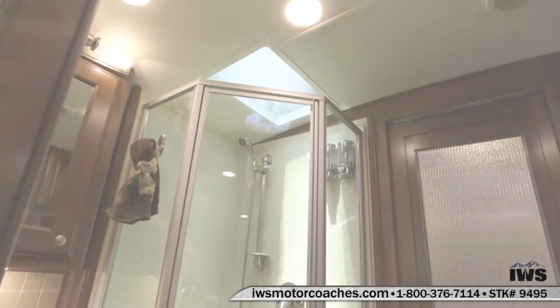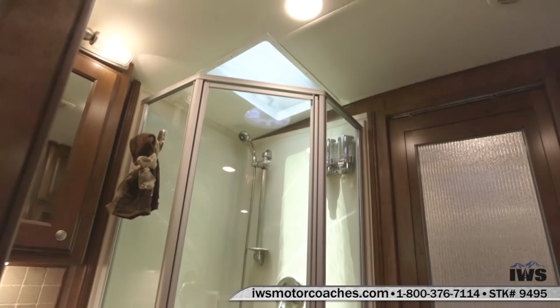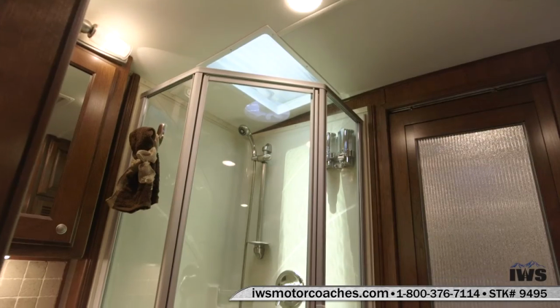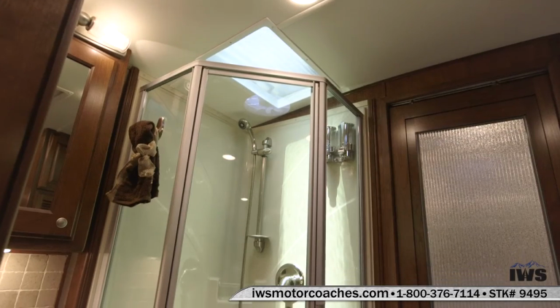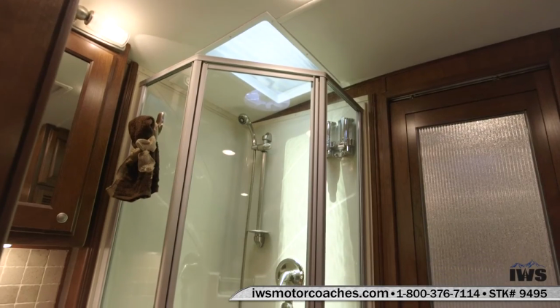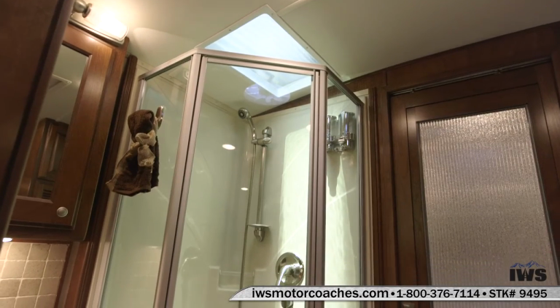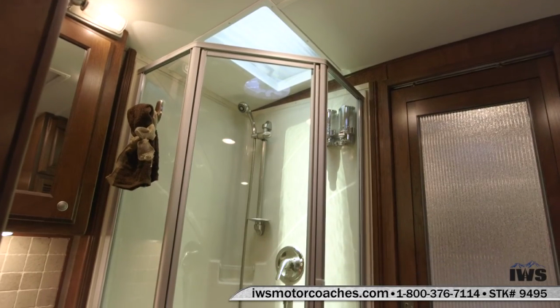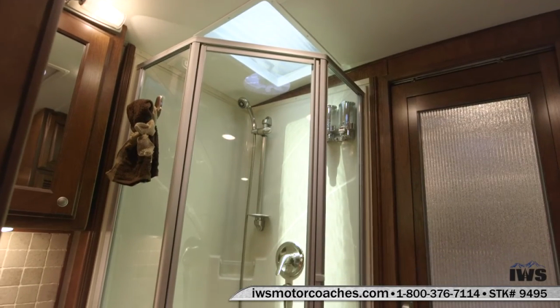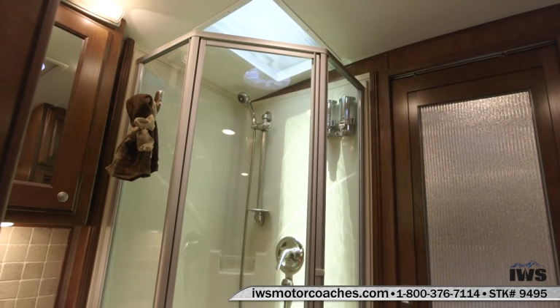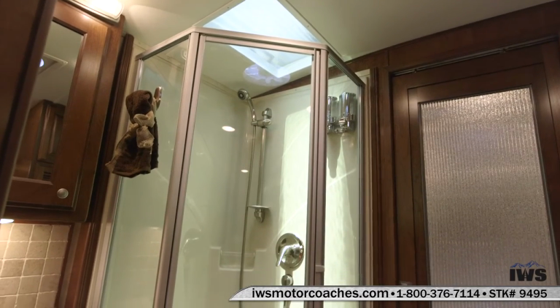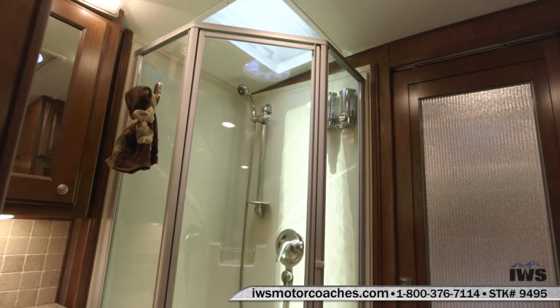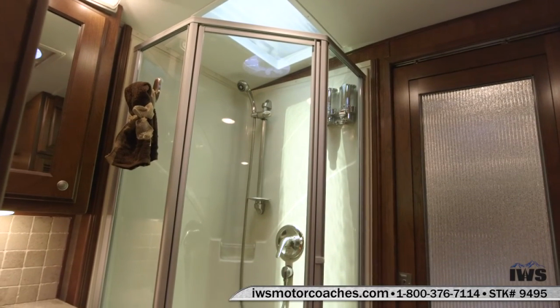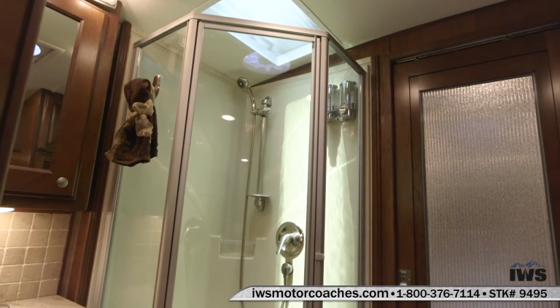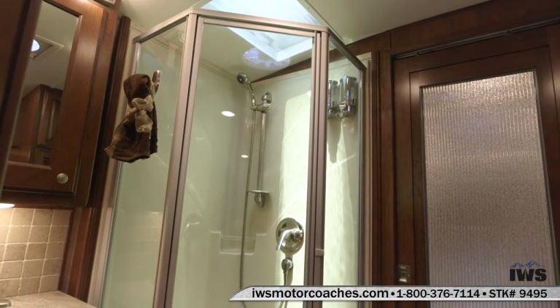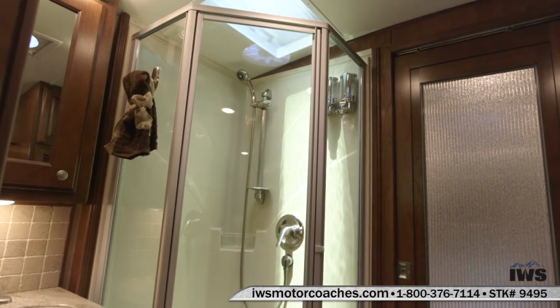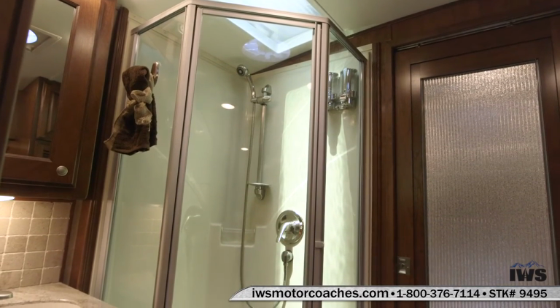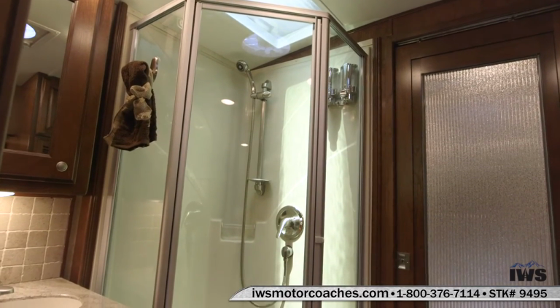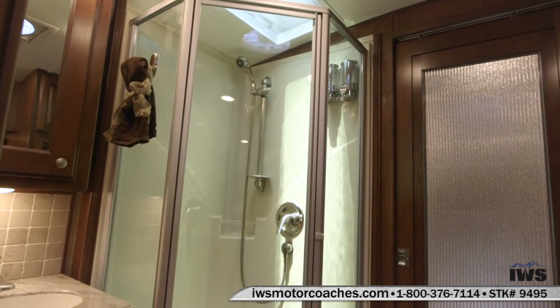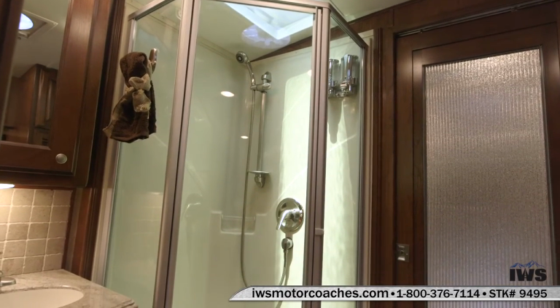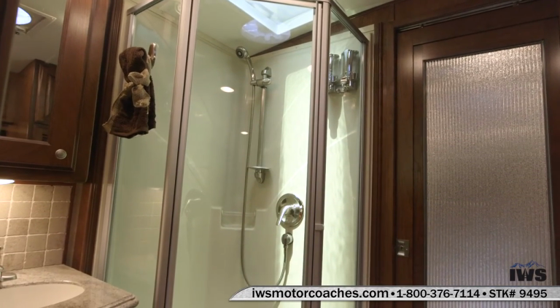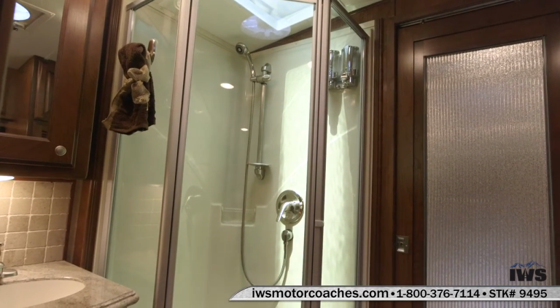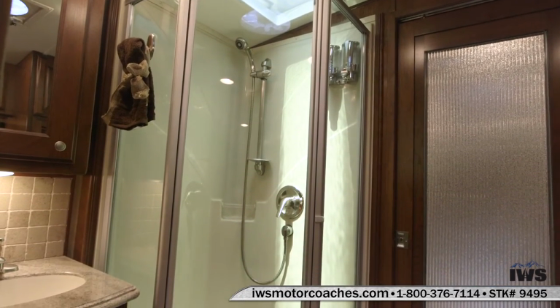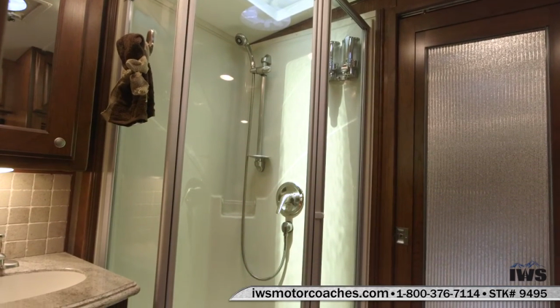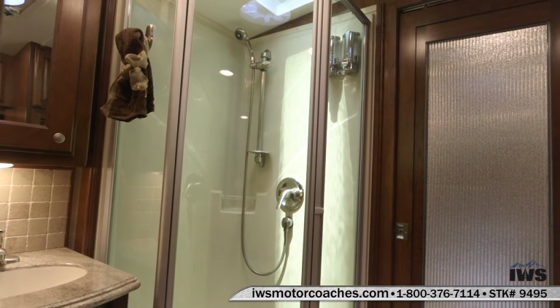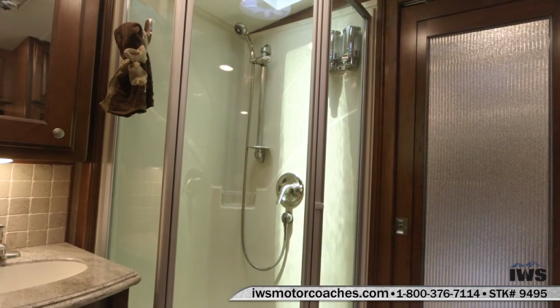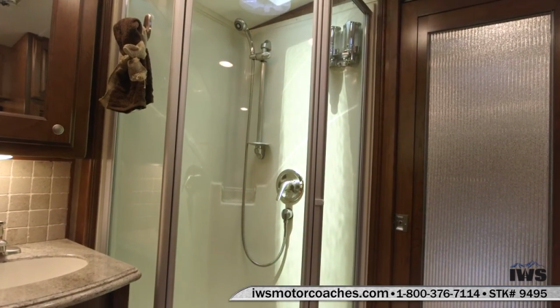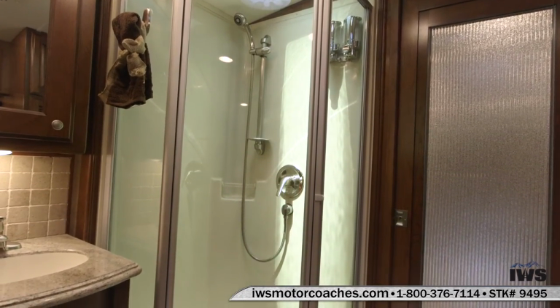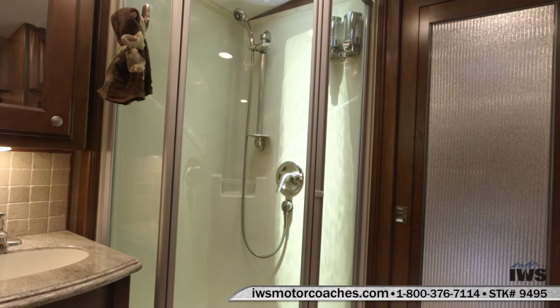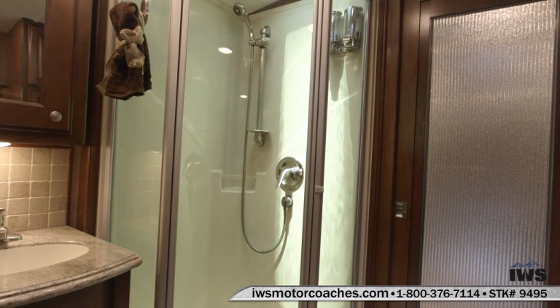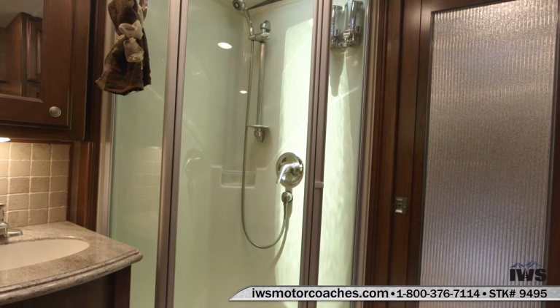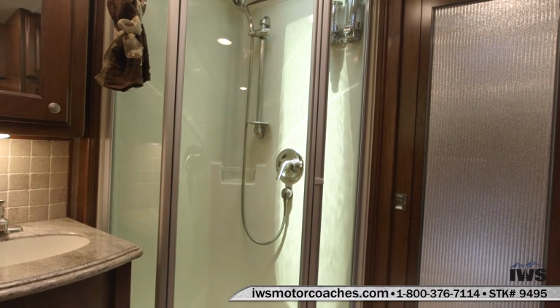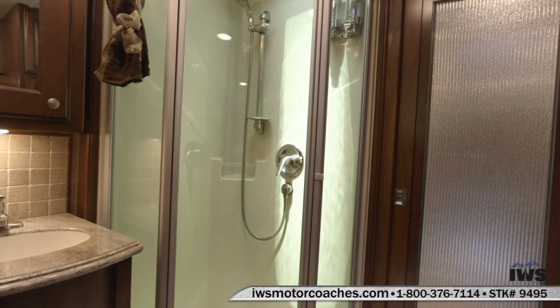Real nice shower in this. I'm six foot. I would have no problem taking a shower inside of this shower right here.